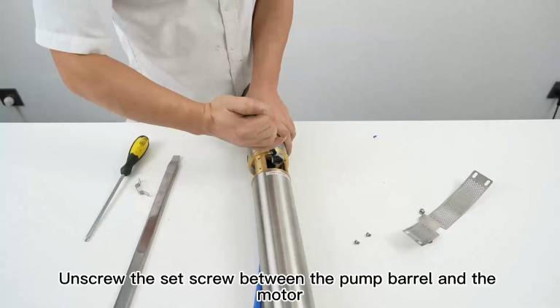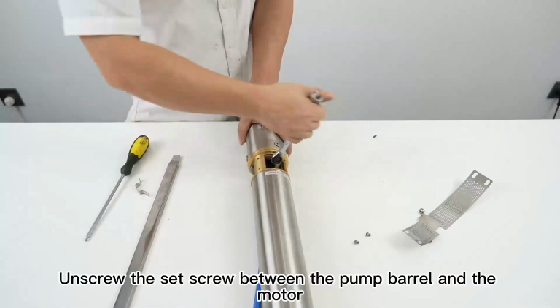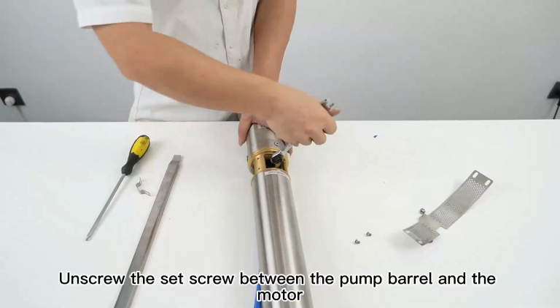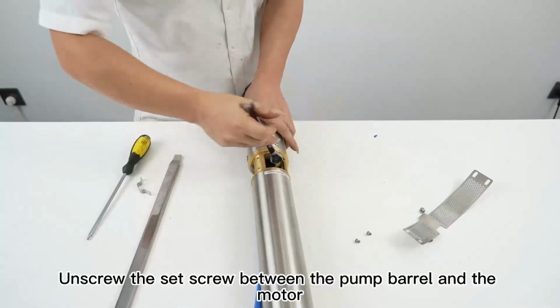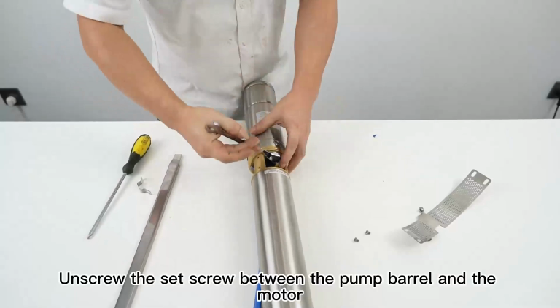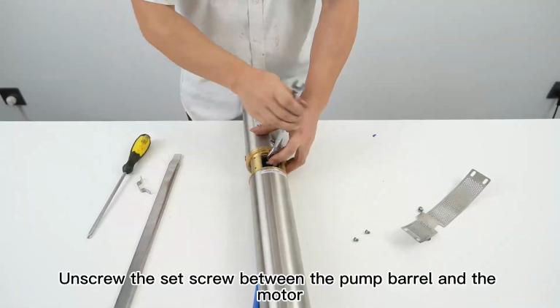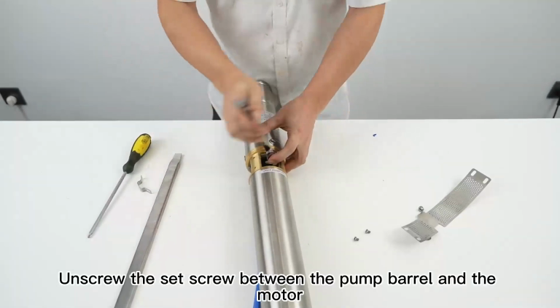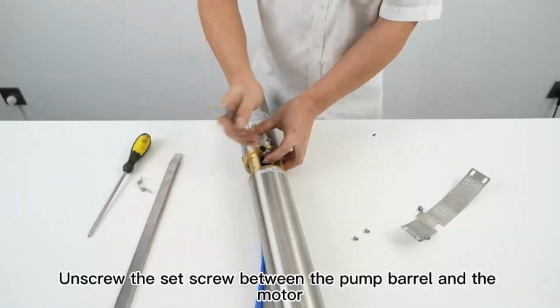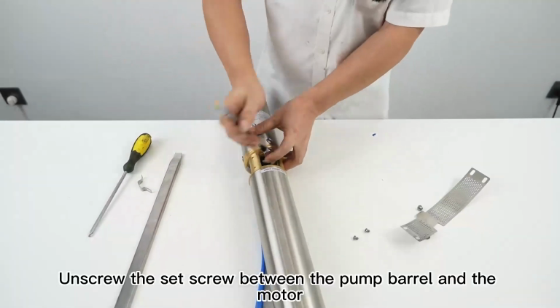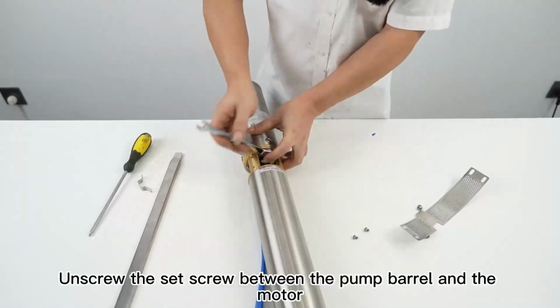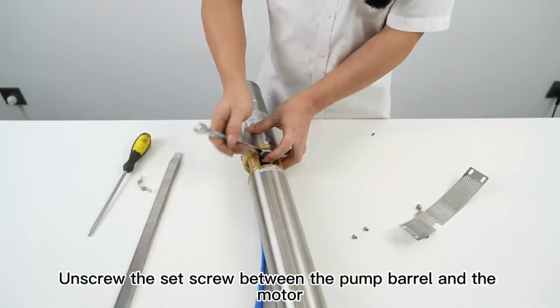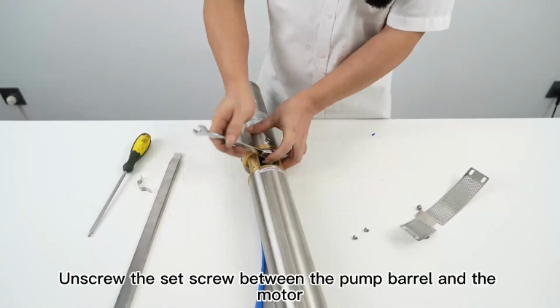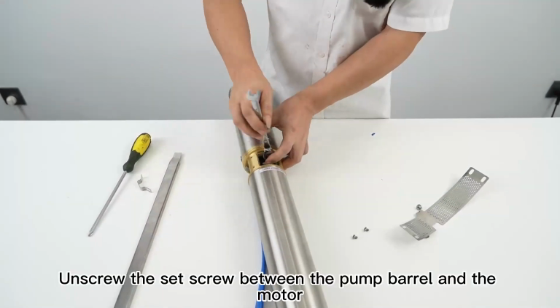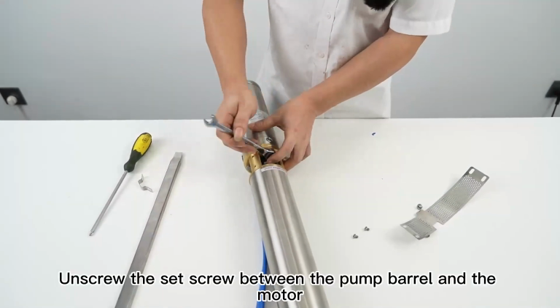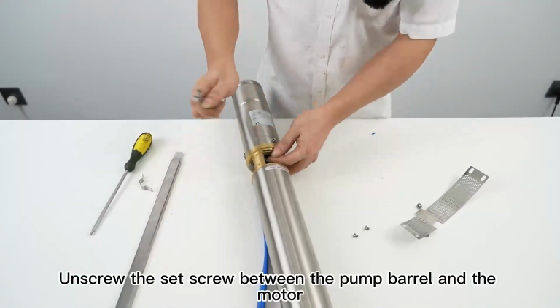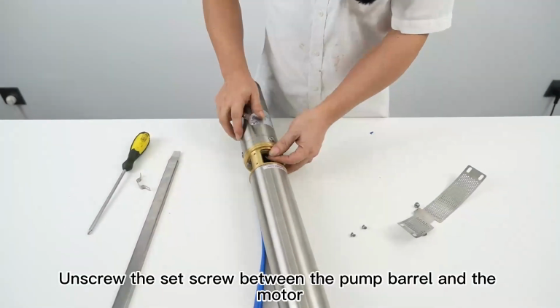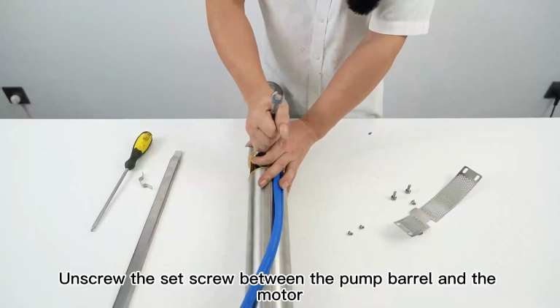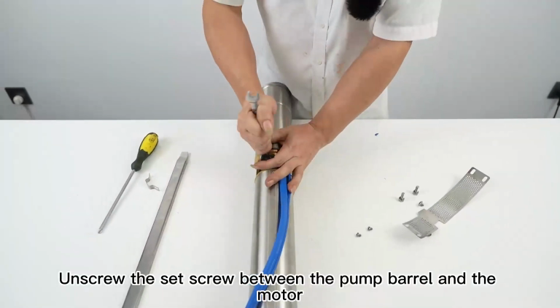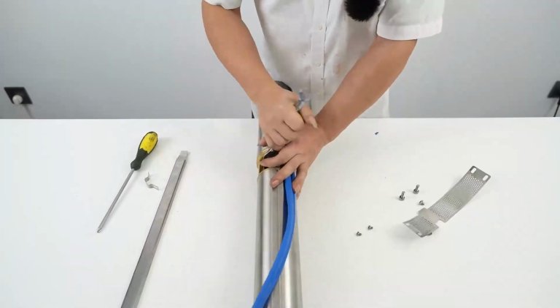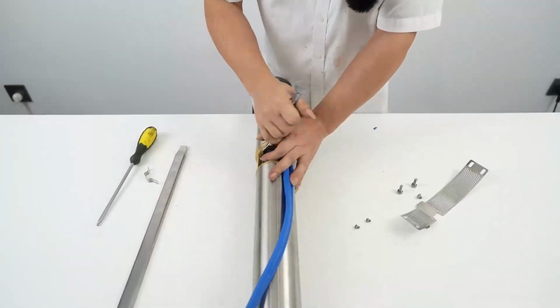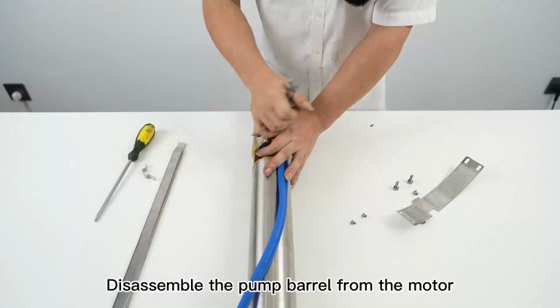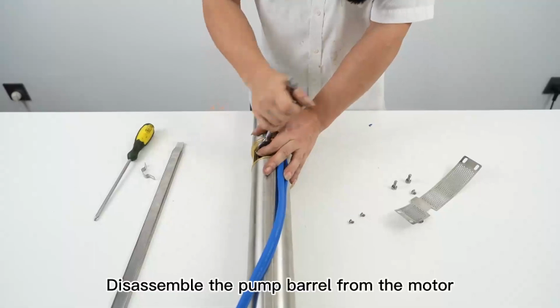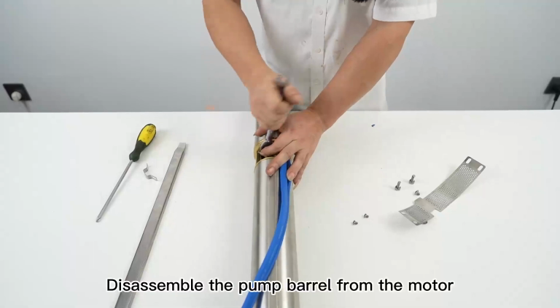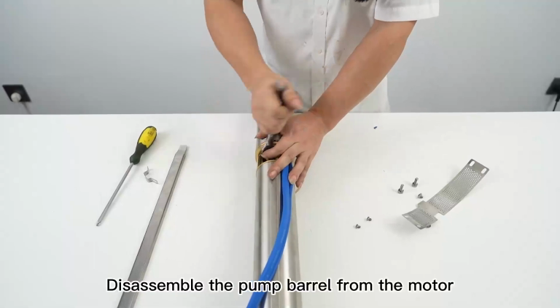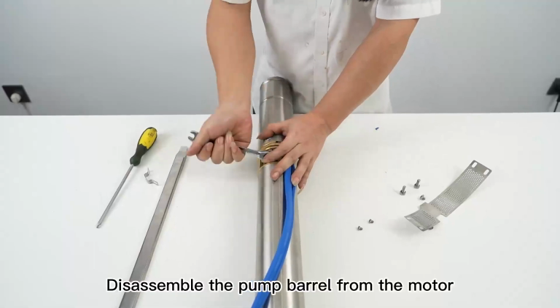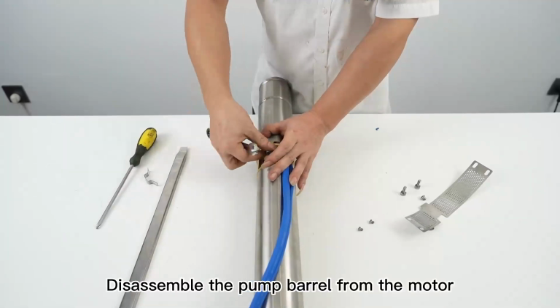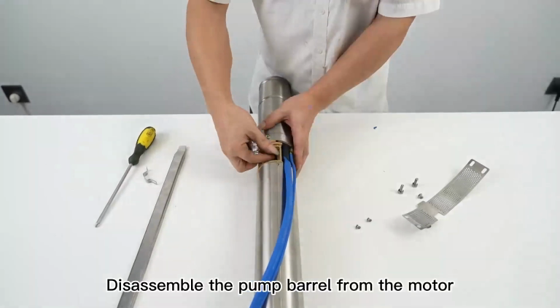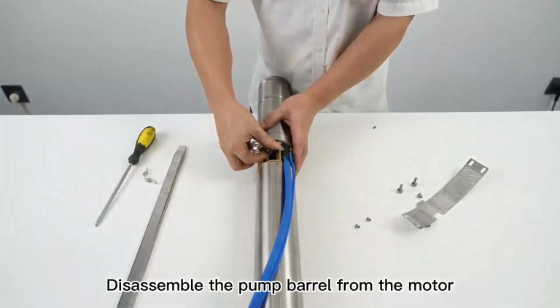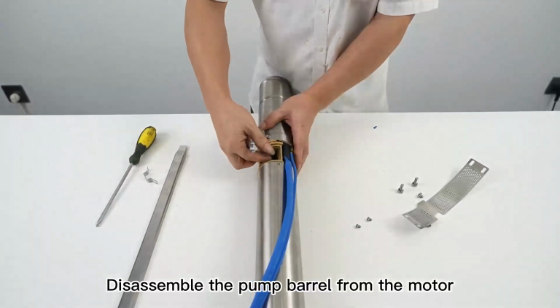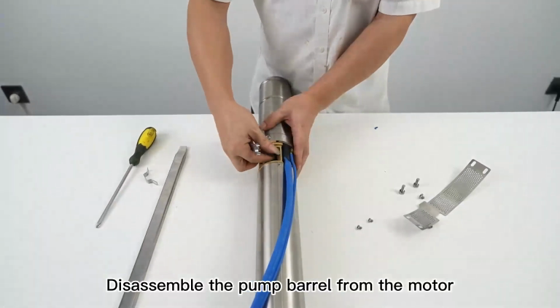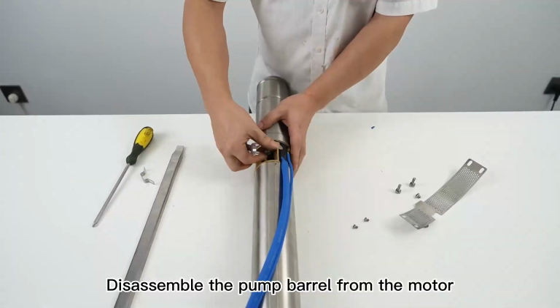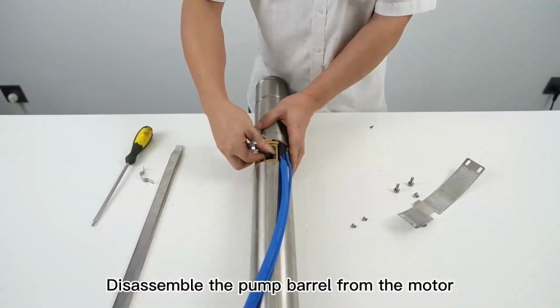Unscrew the set screw between the pump barrel and the motor, then disassemble the pump barrel from the motor.